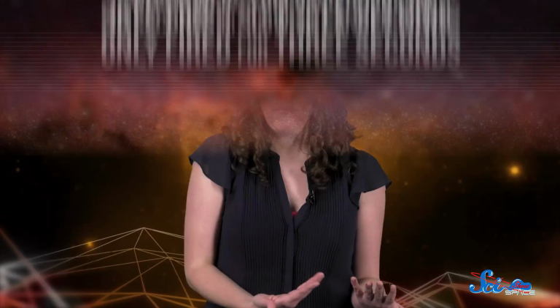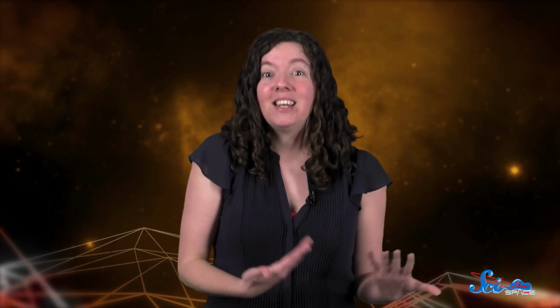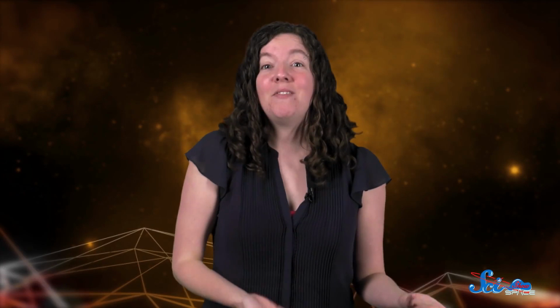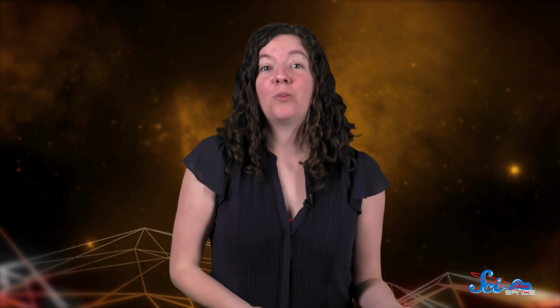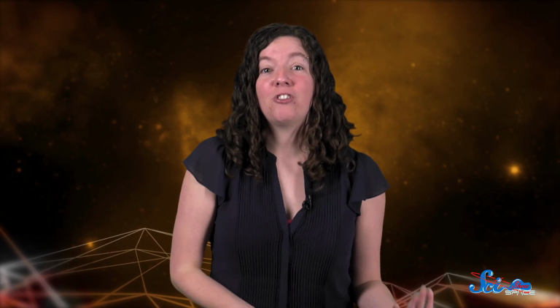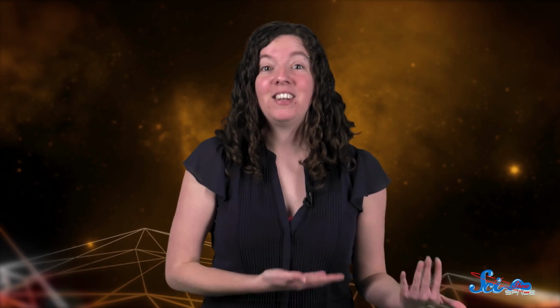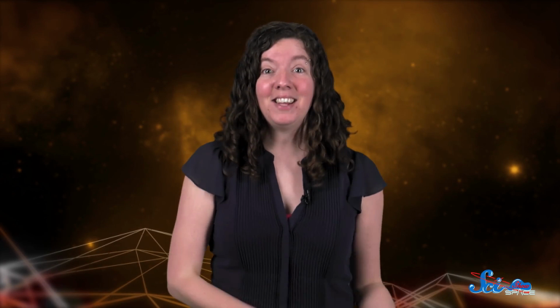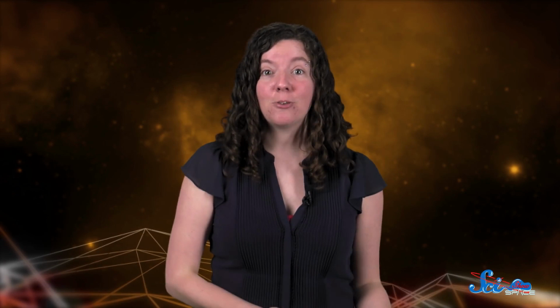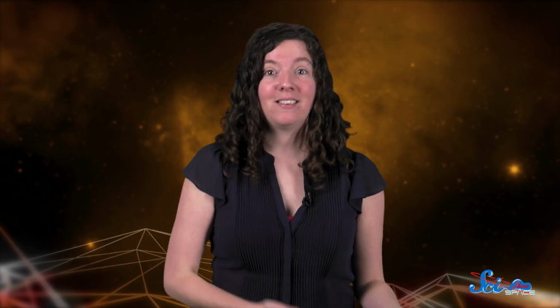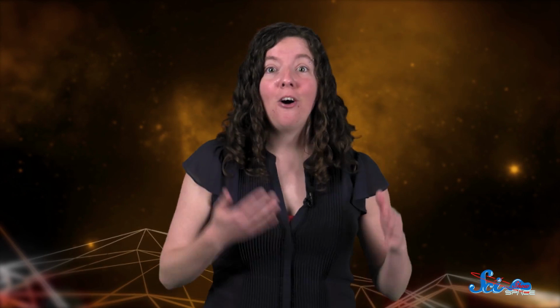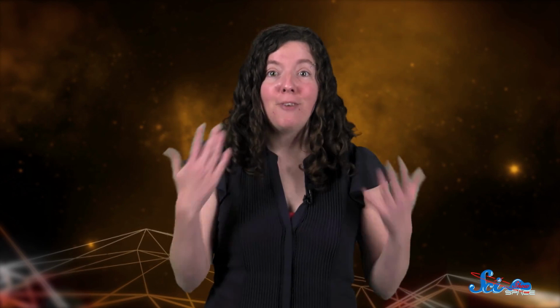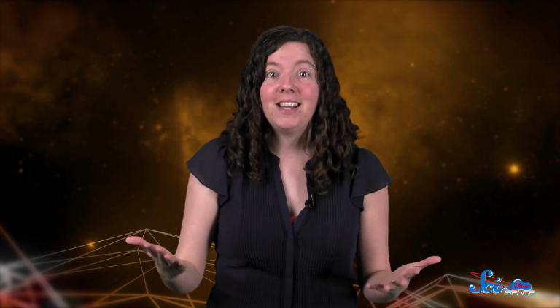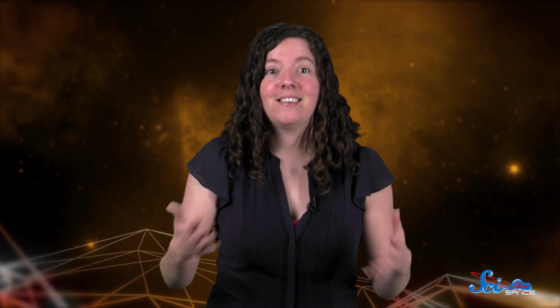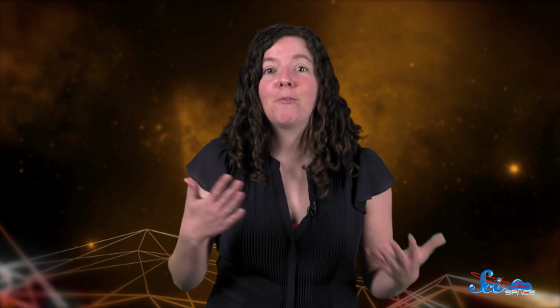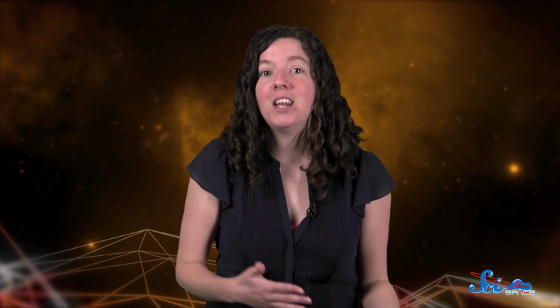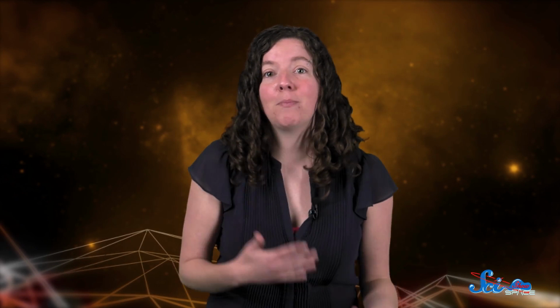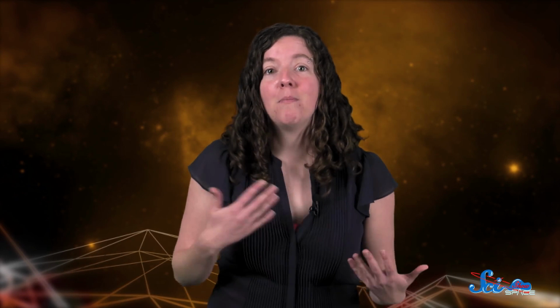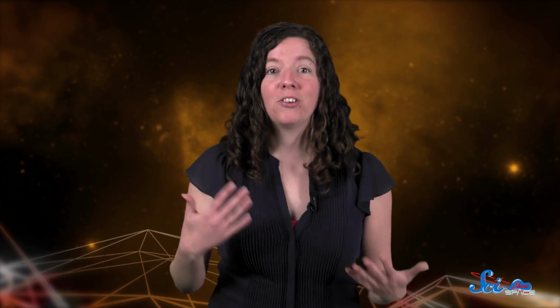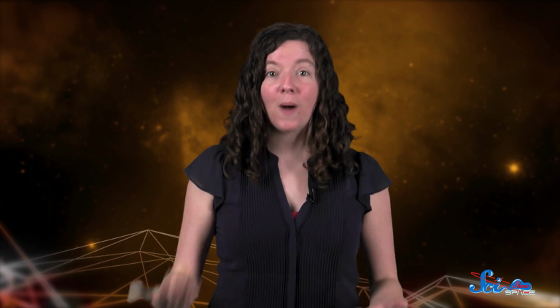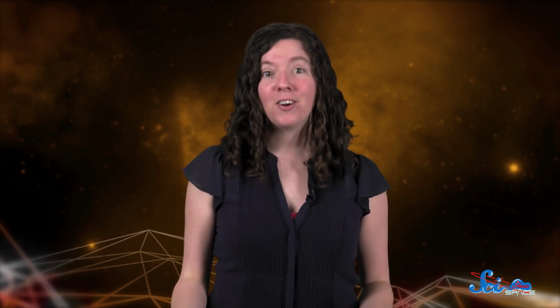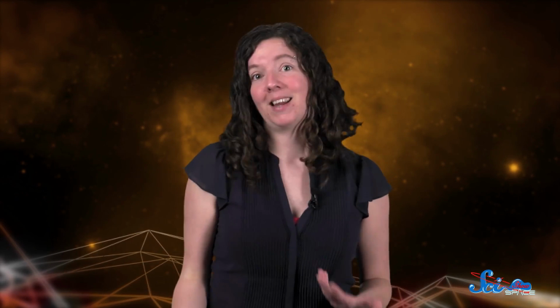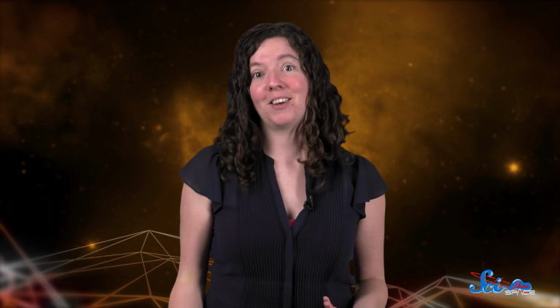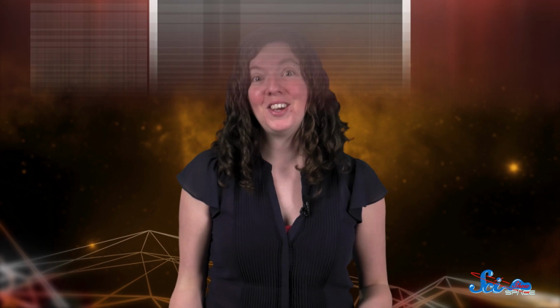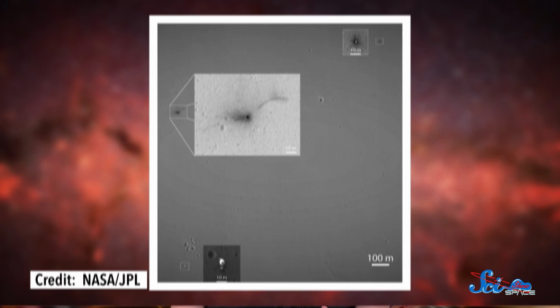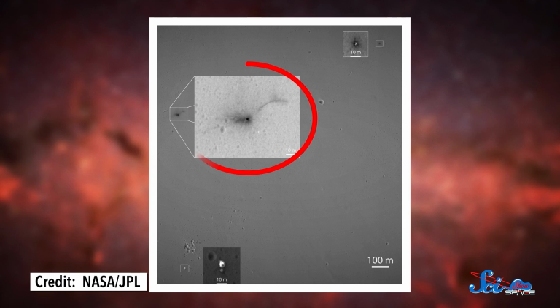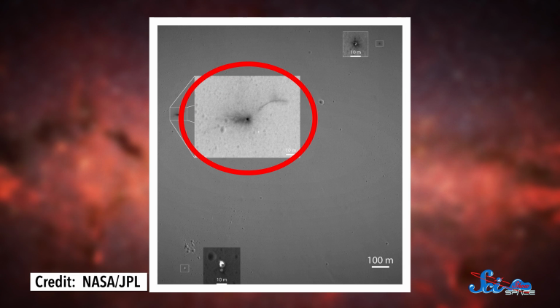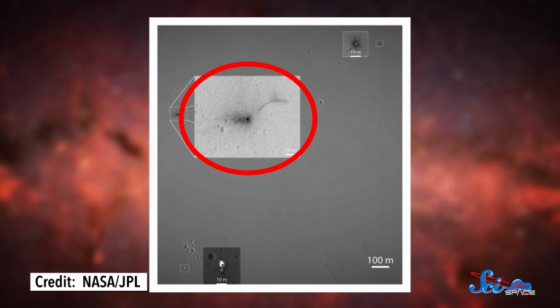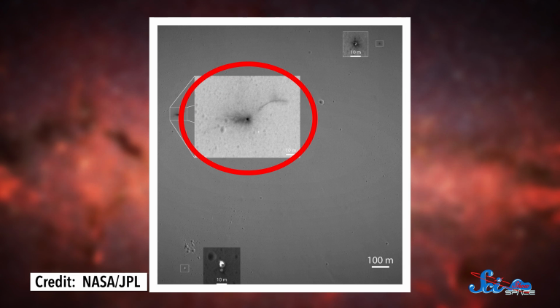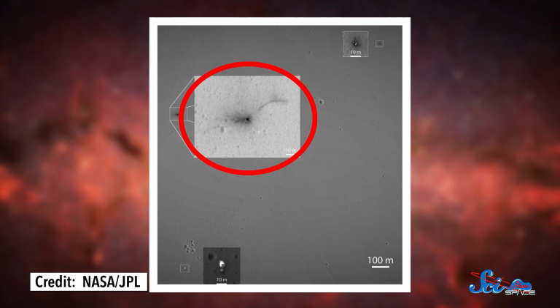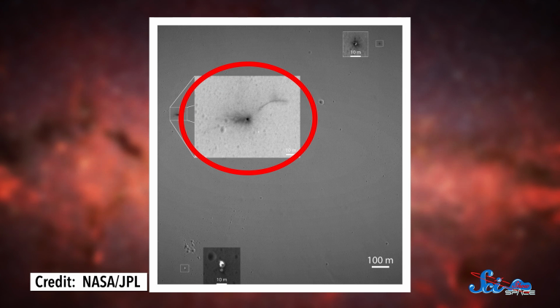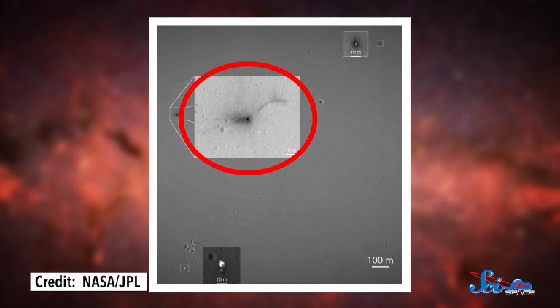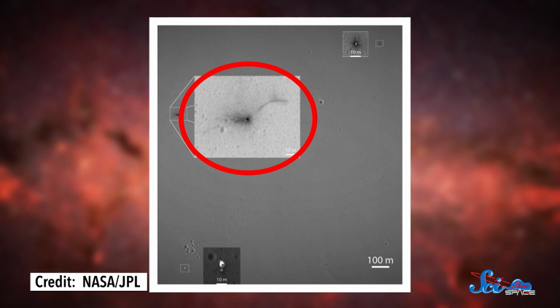Schiaparelli even switched on its instruments, all ready to take readings about Mars' weather and magnetic field. Unfortunately, we got a crater instead.